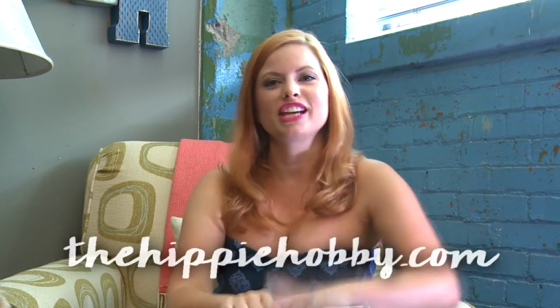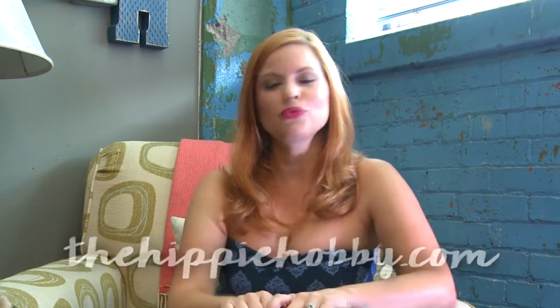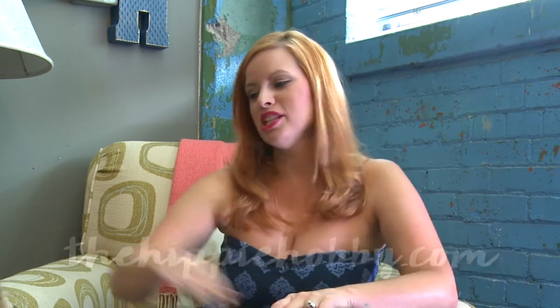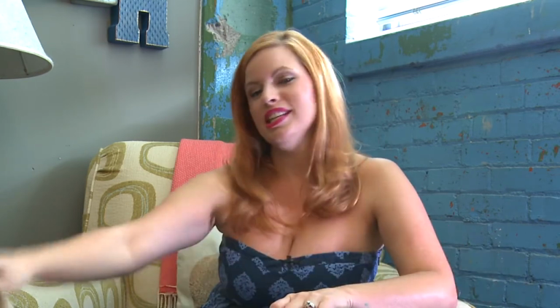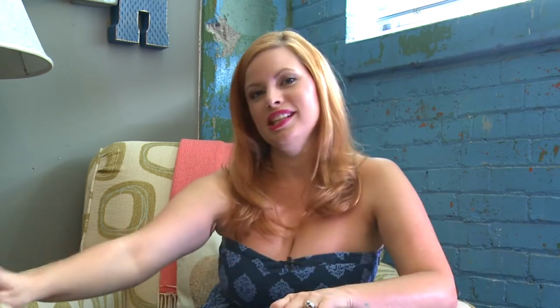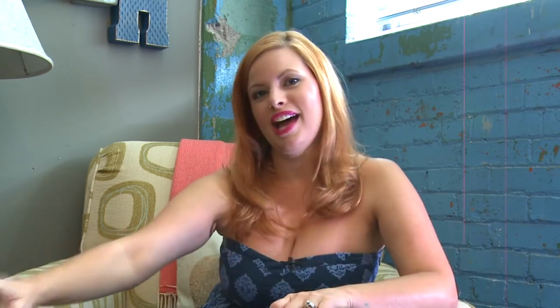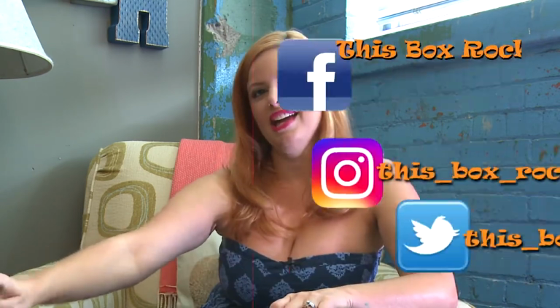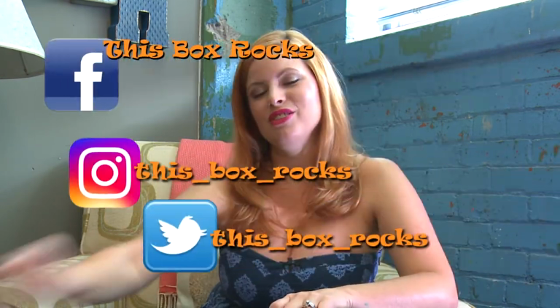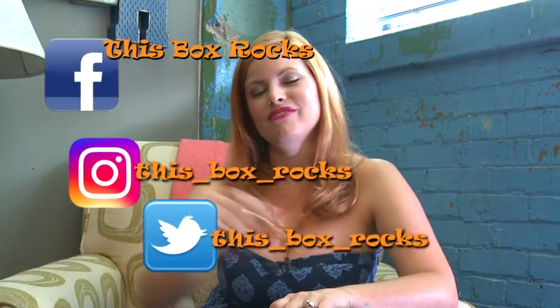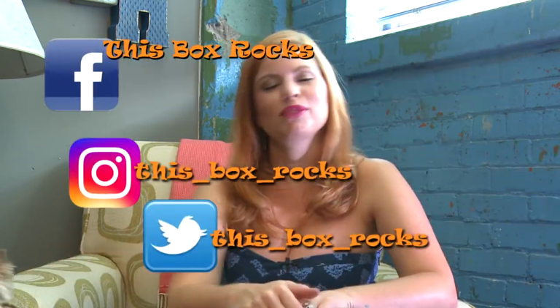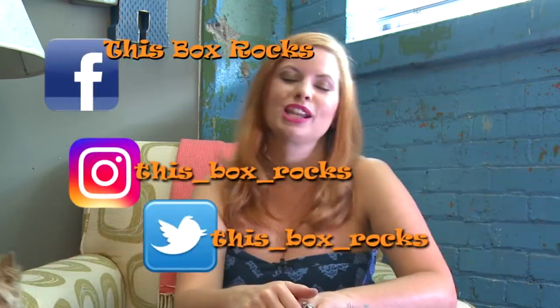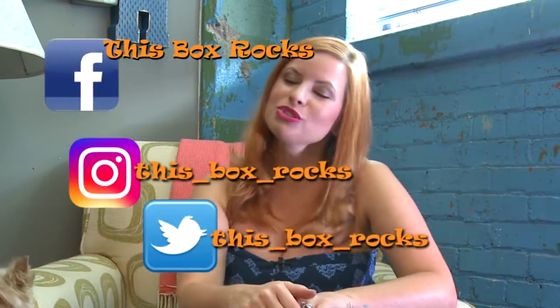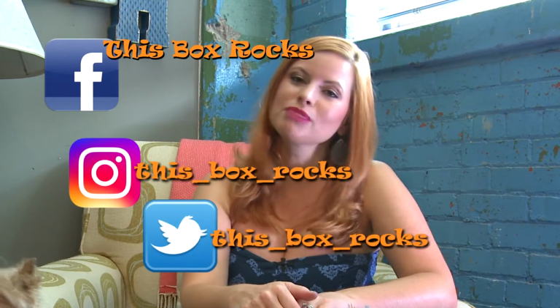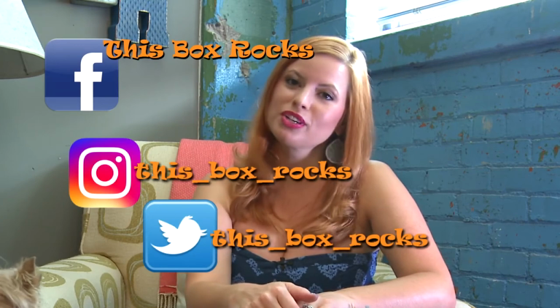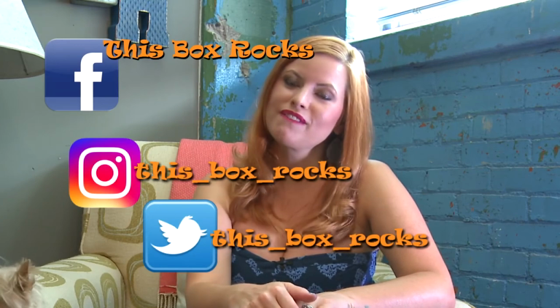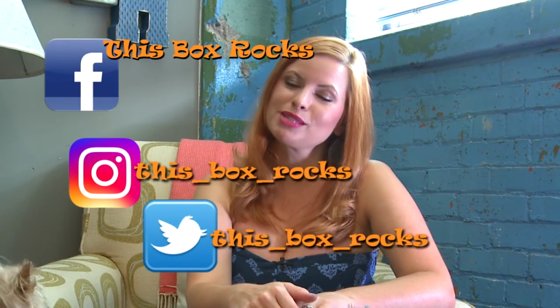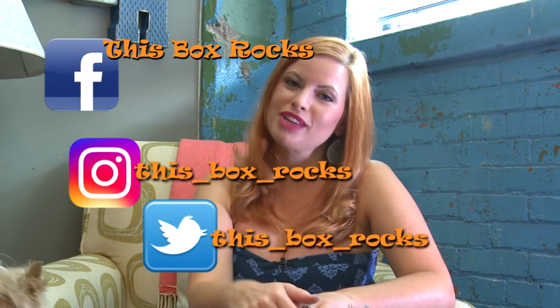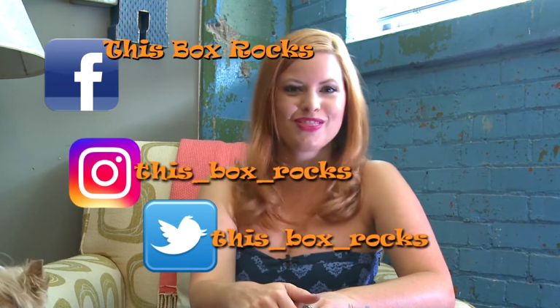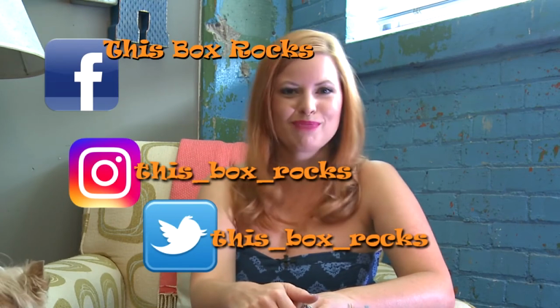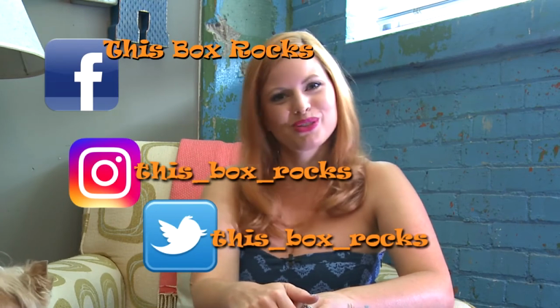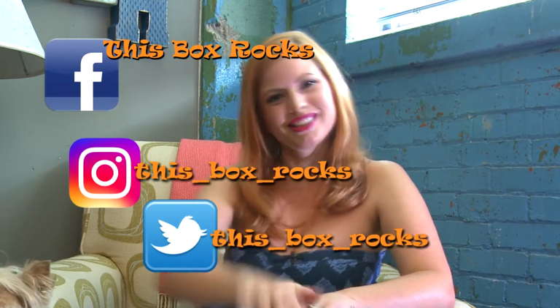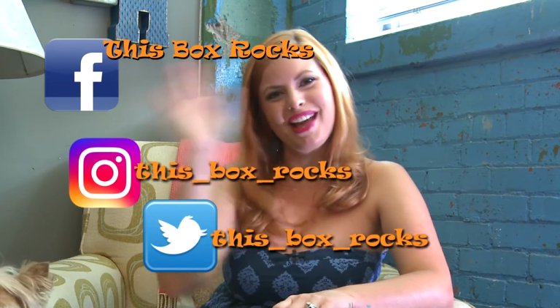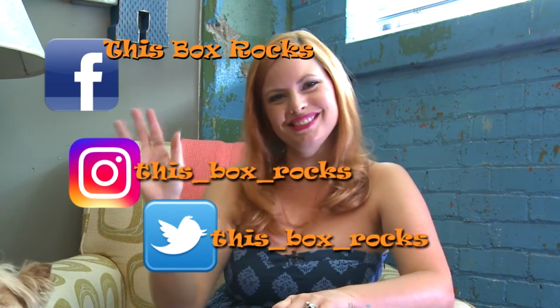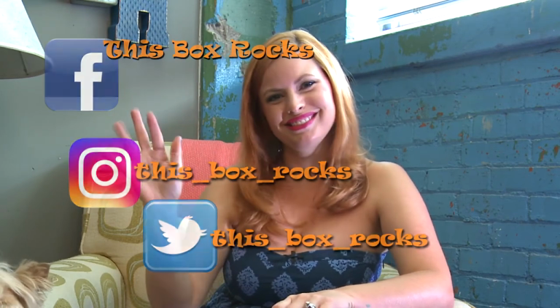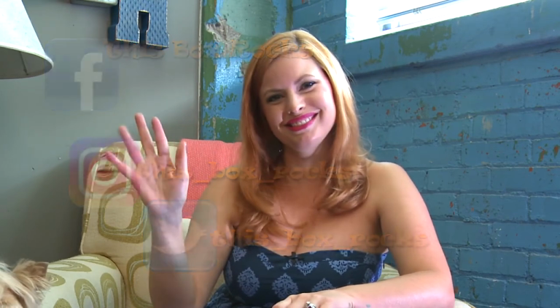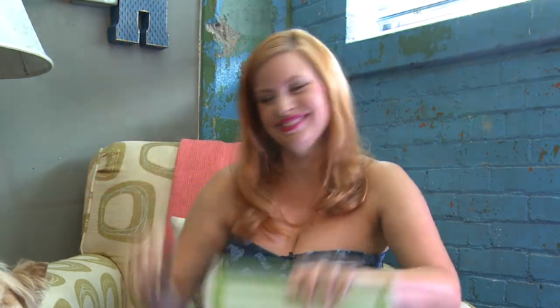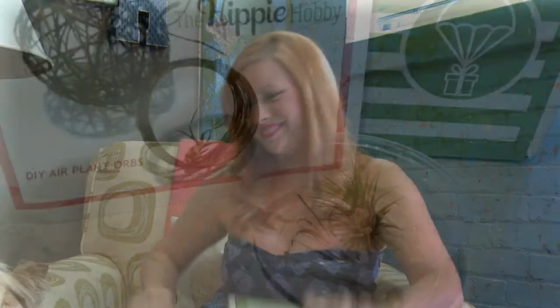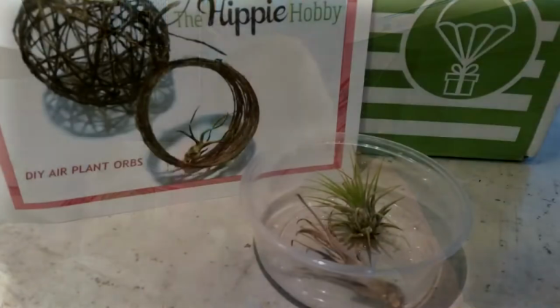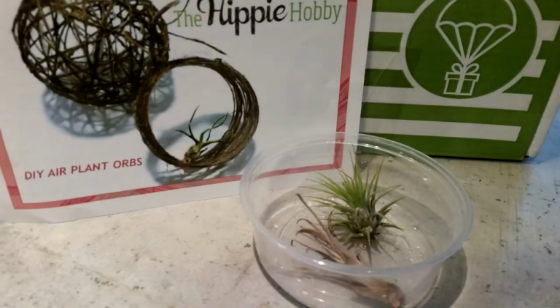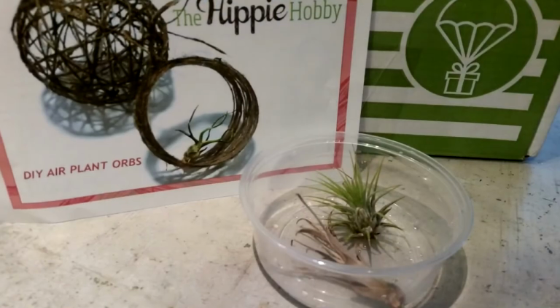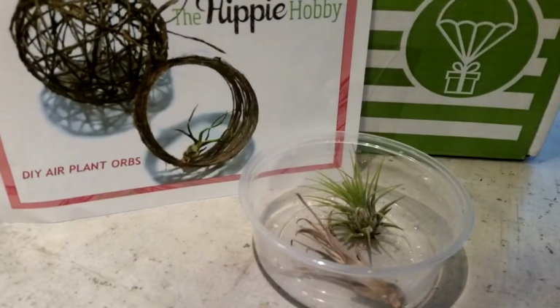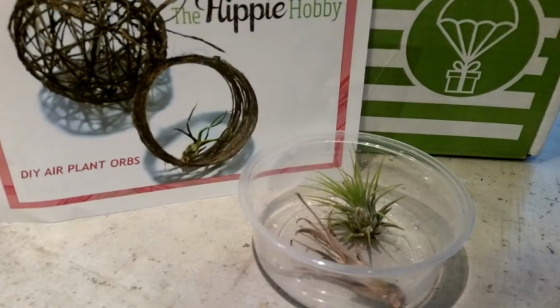Thanks for watching! Gilly and I appreciate it. You can follow me on Instagram, Twitter, and Facebook at This Box Rocks. Bye — you did it, girl!